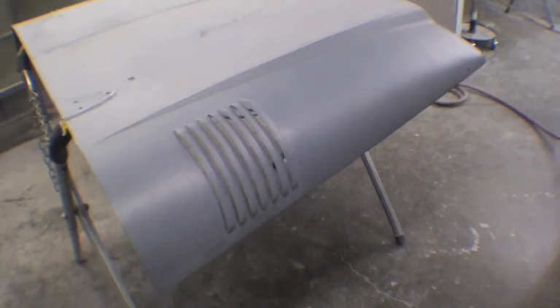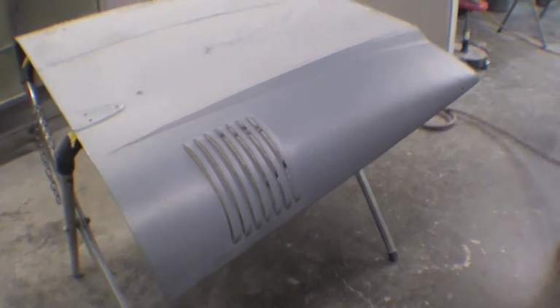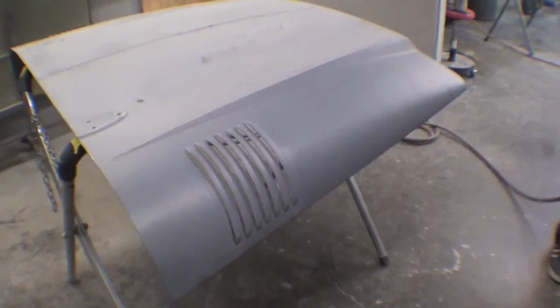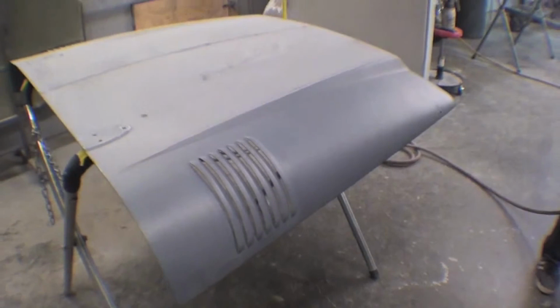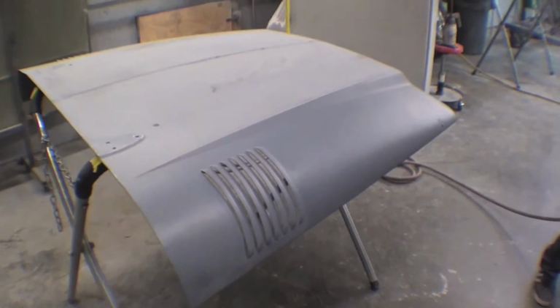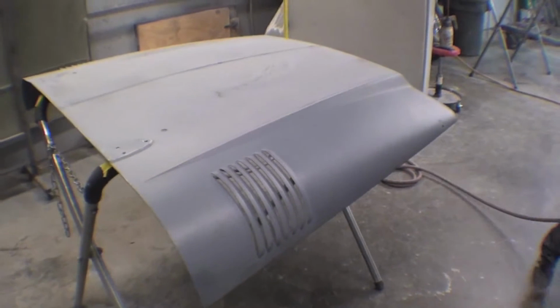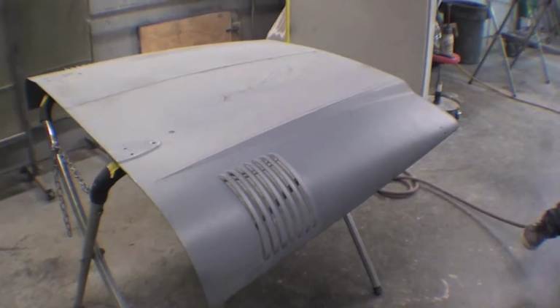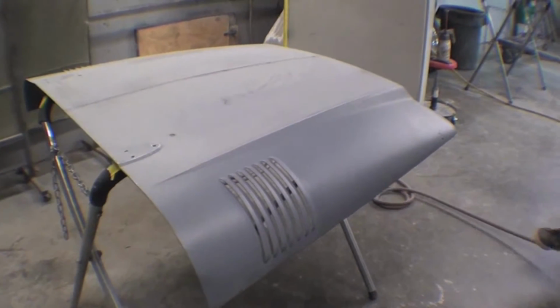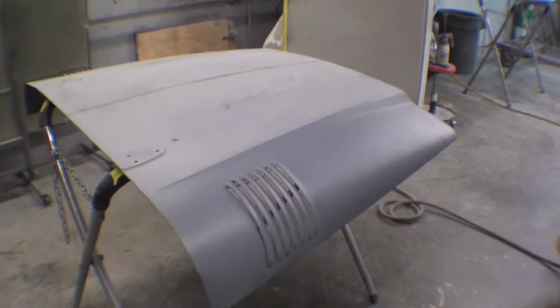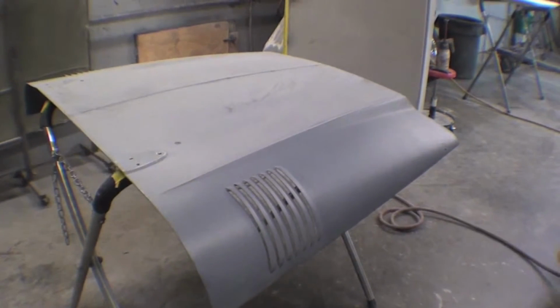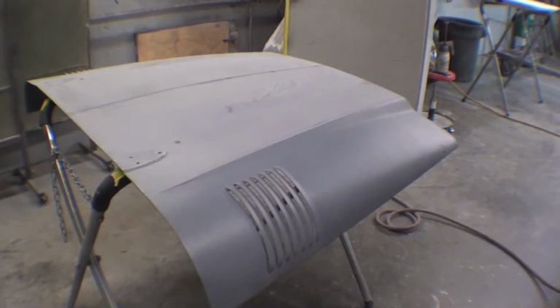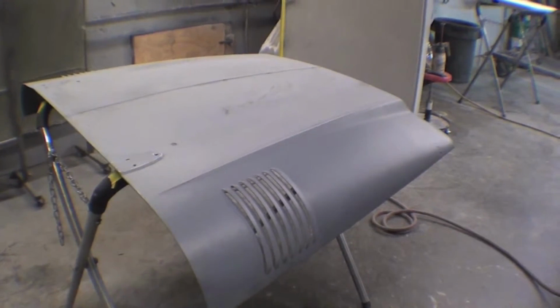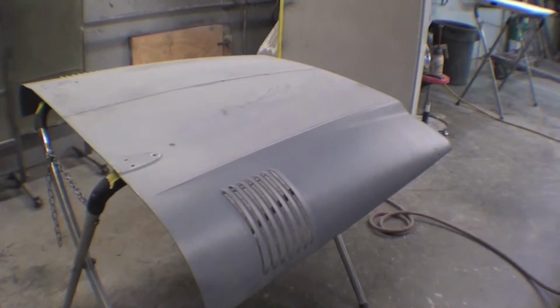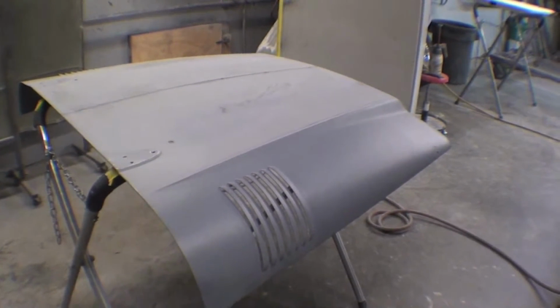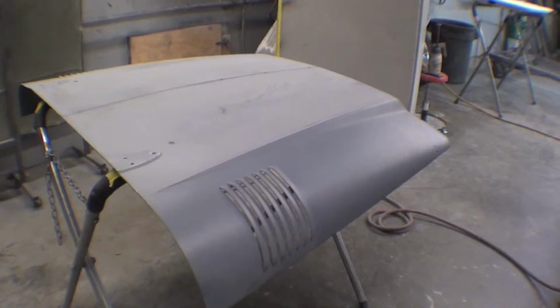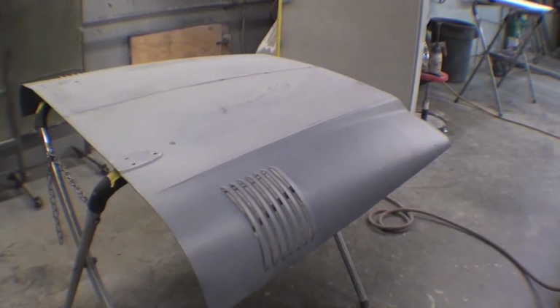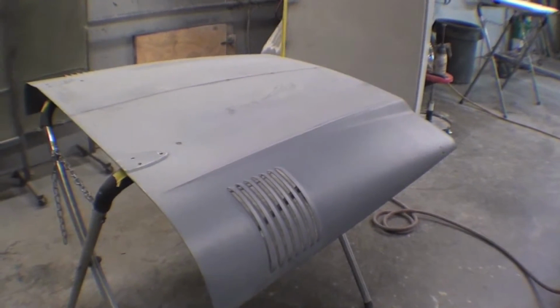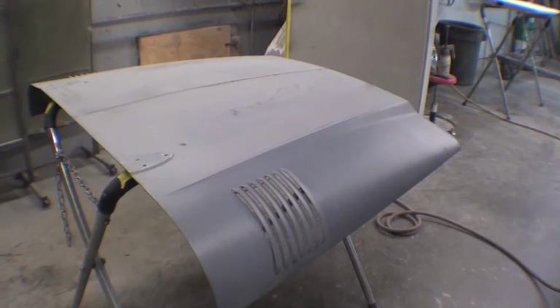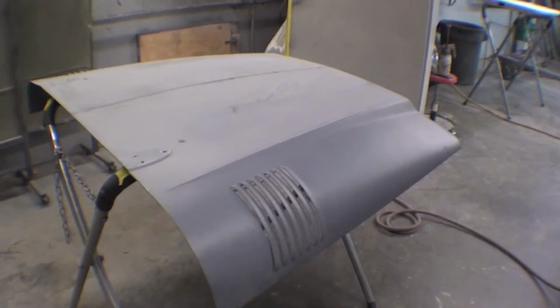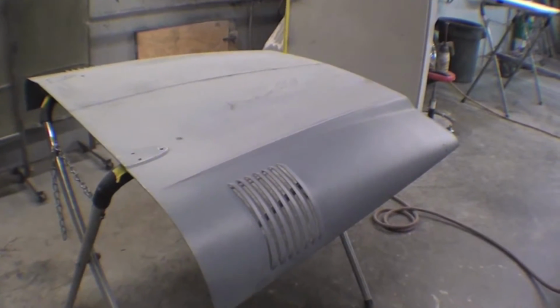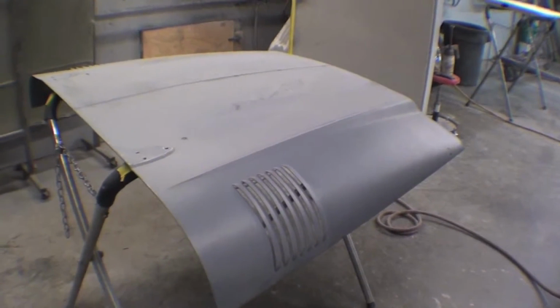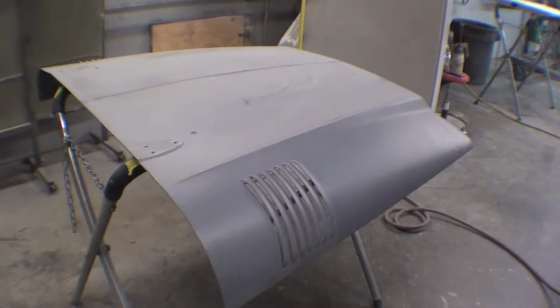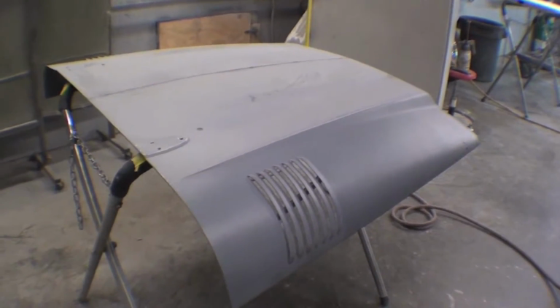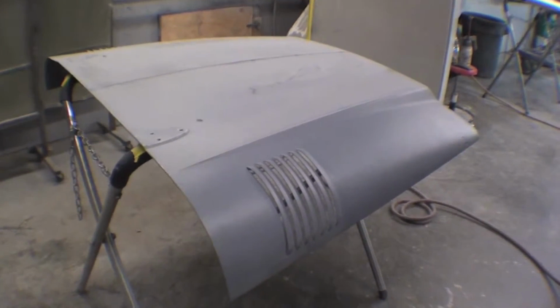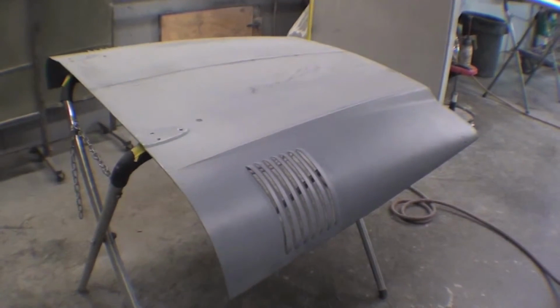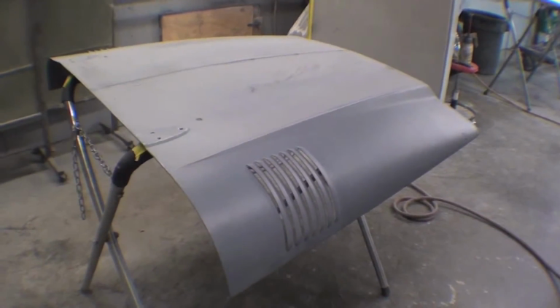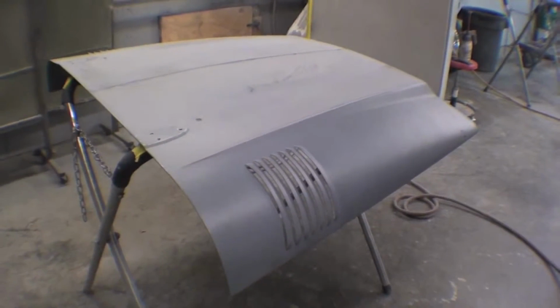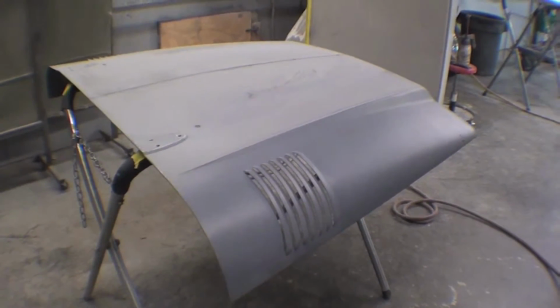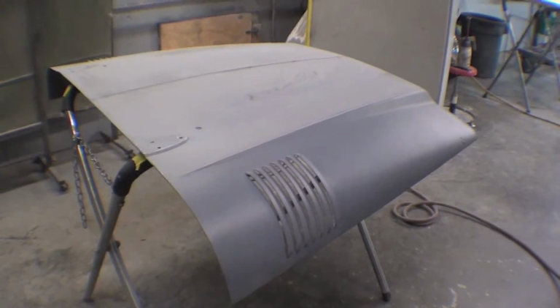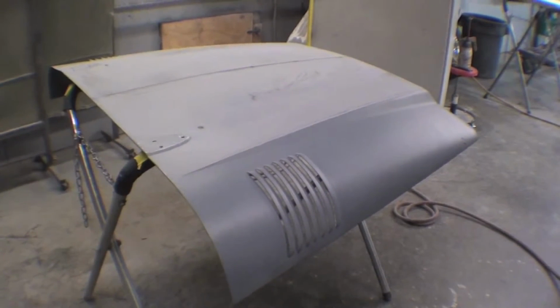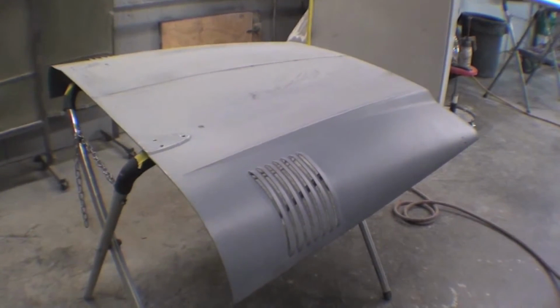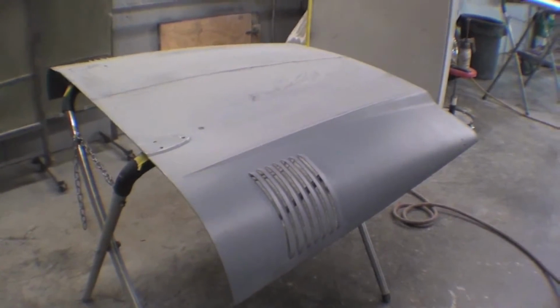We'll do a skim coat of filler just to make sure it's perfectly straight, and then we'll get it into primer the next day or so.